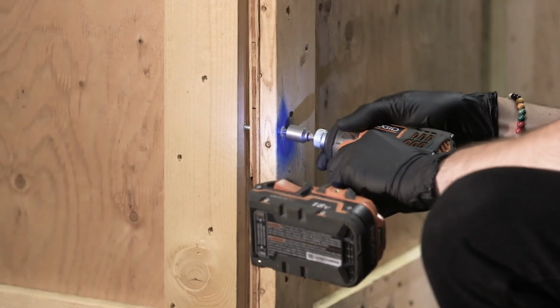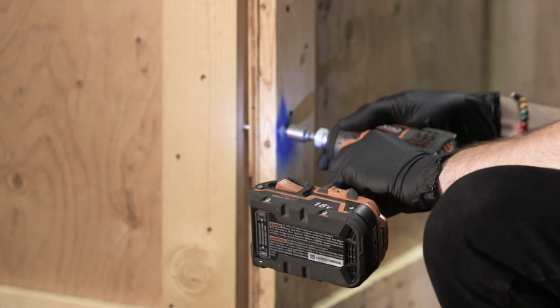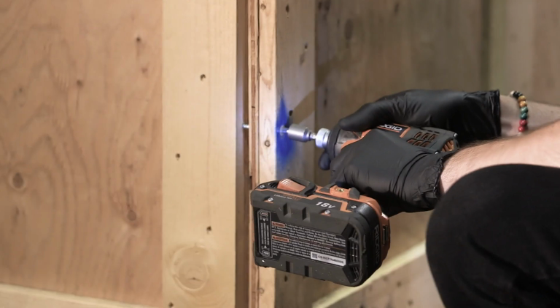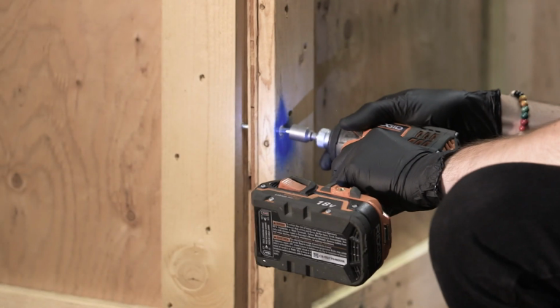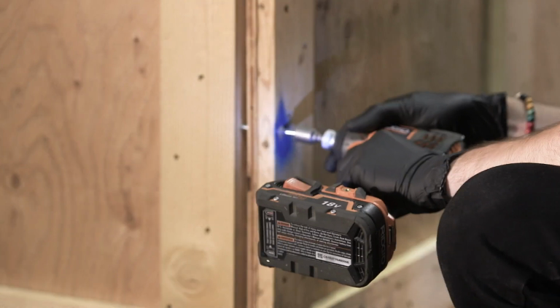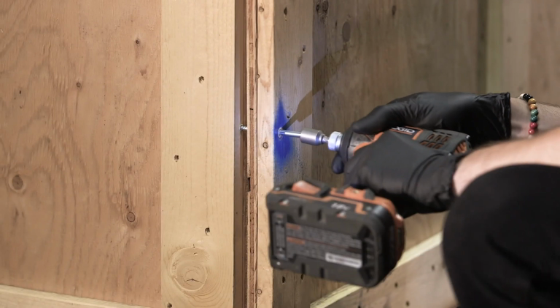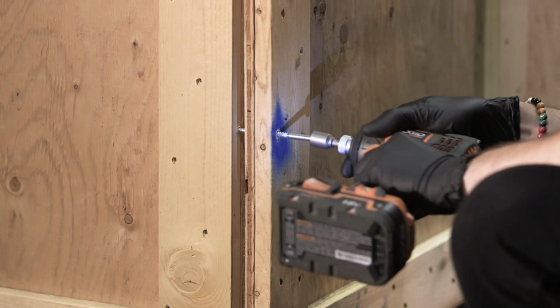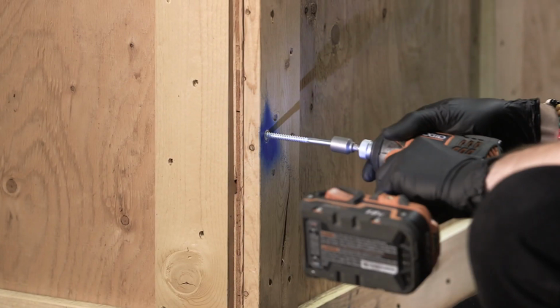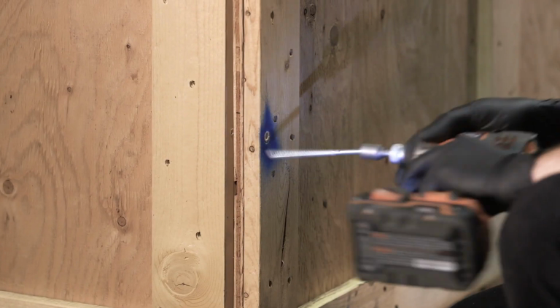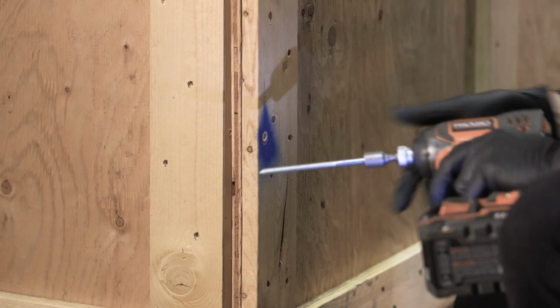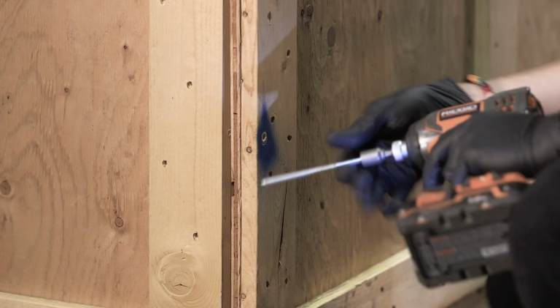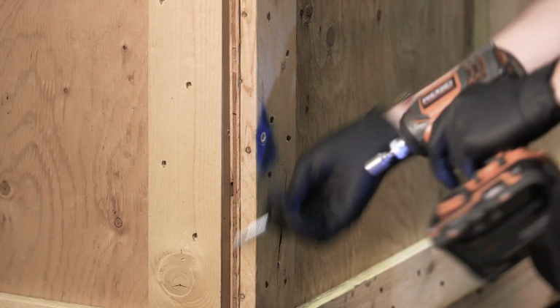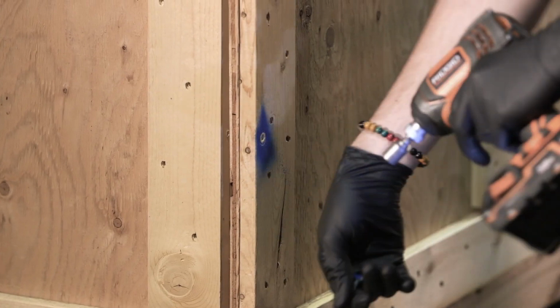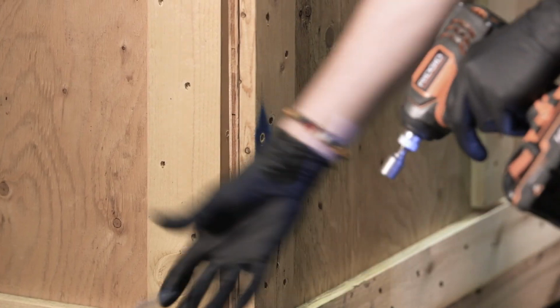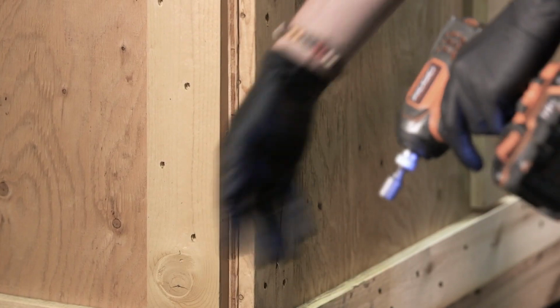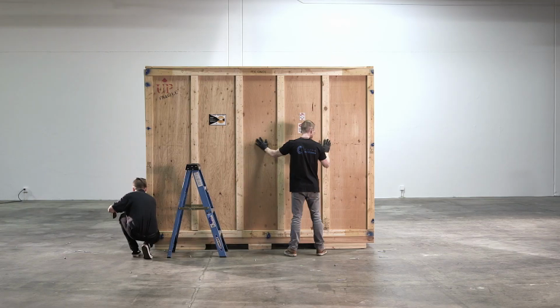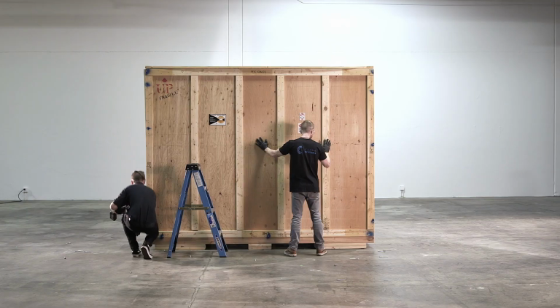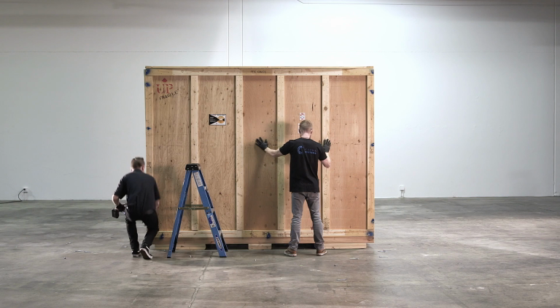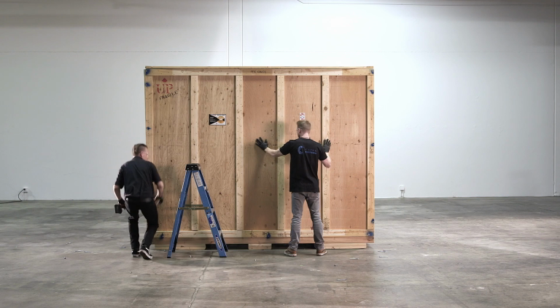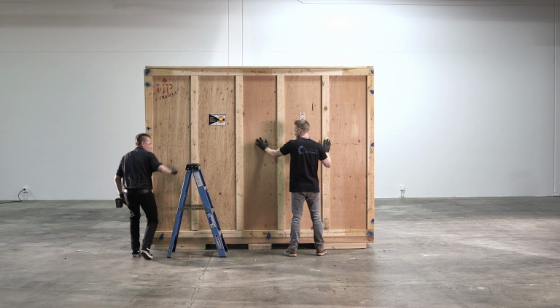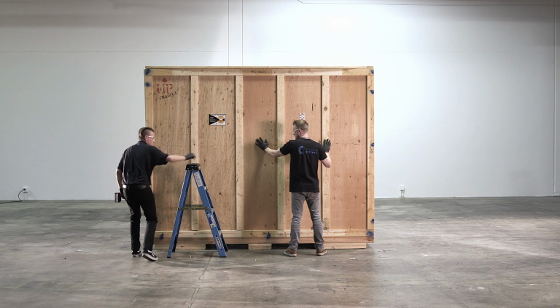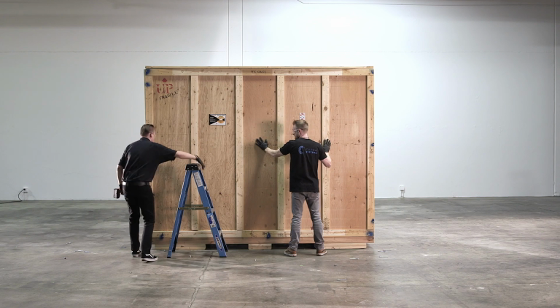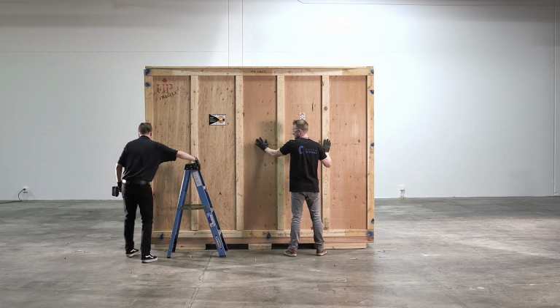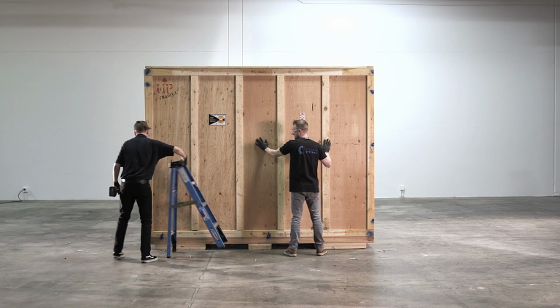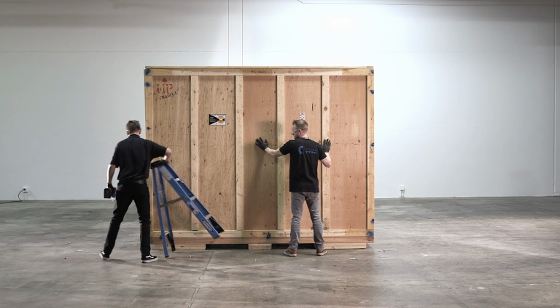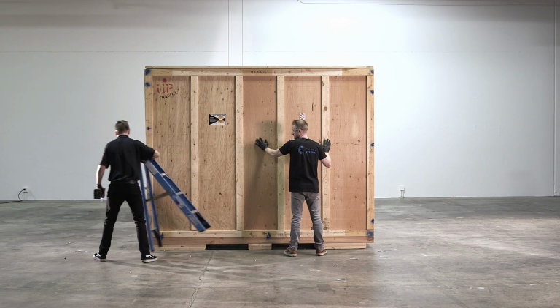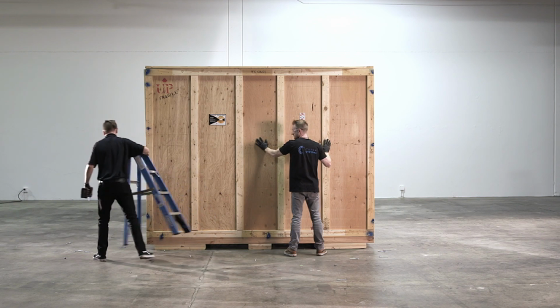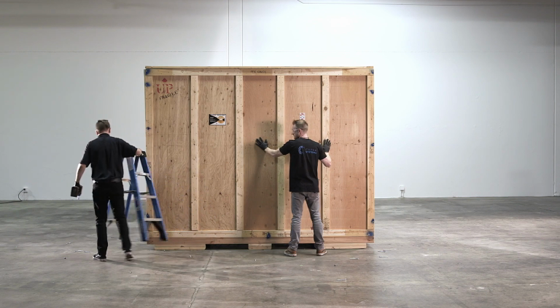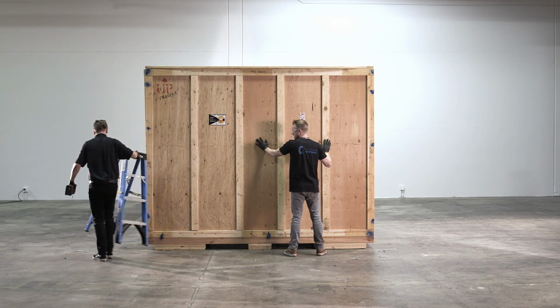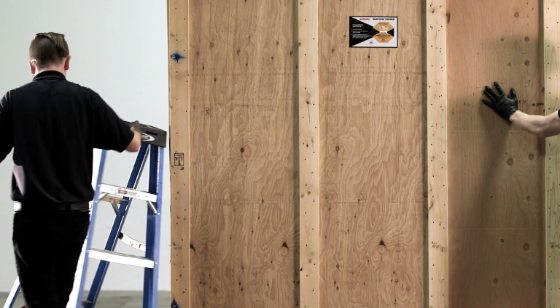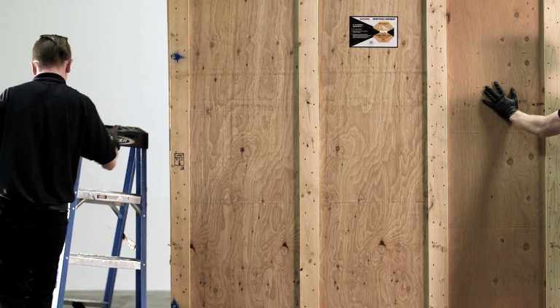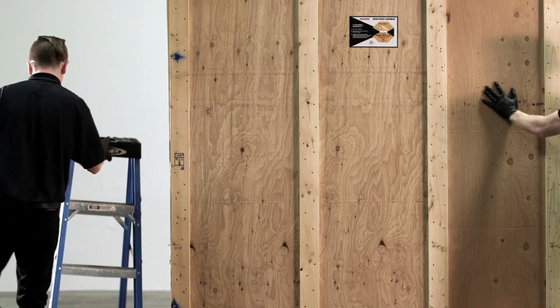After you have undrilled the front side of the crate, using two people, take off the front wall.